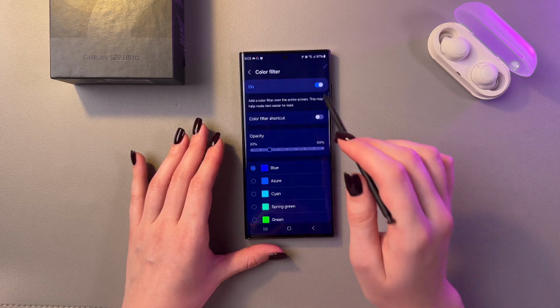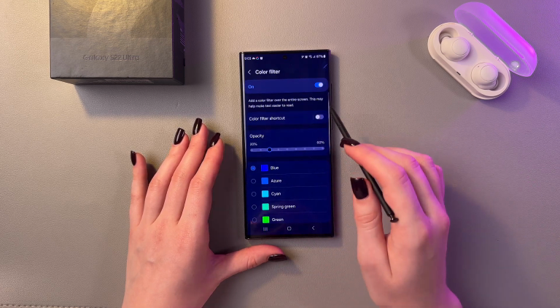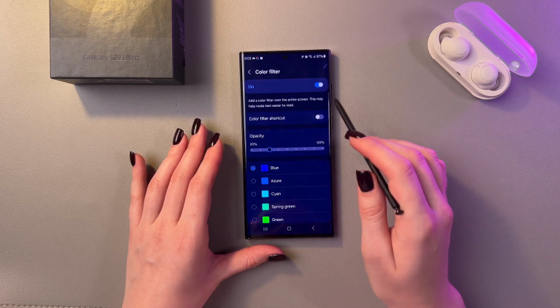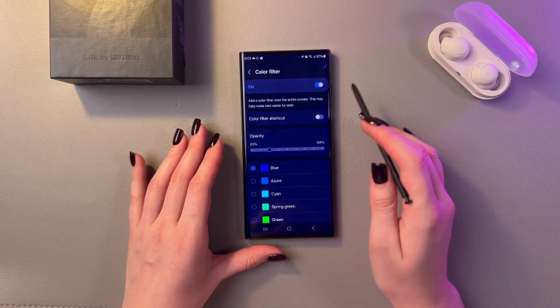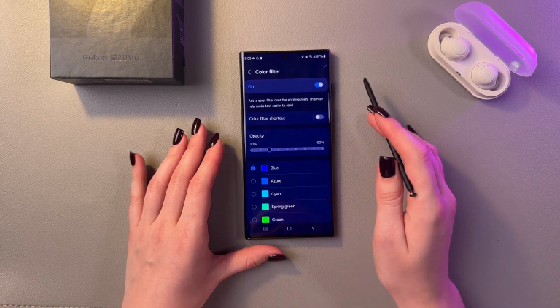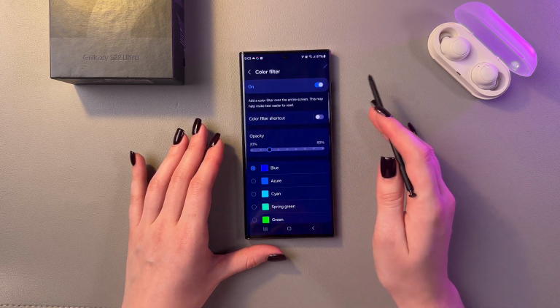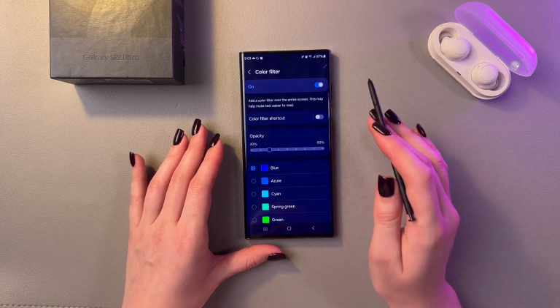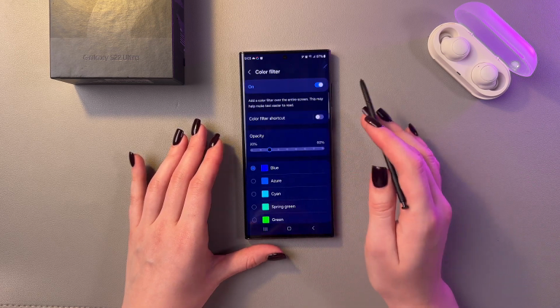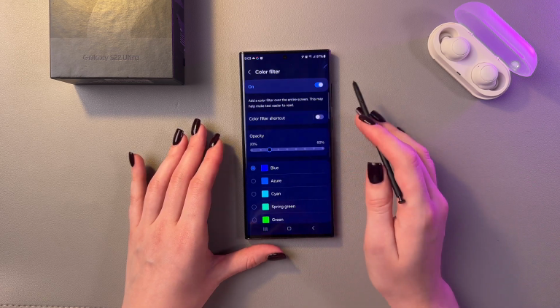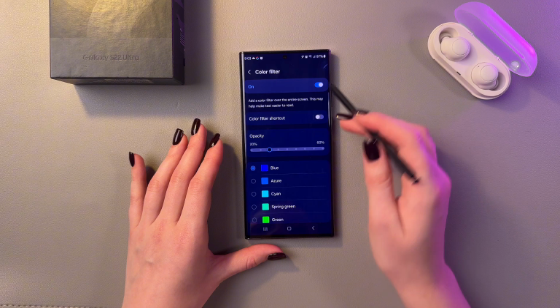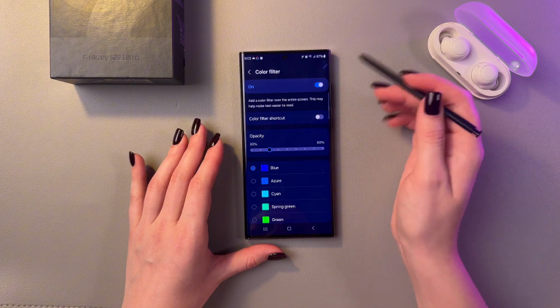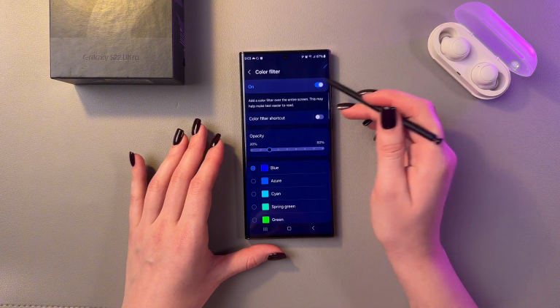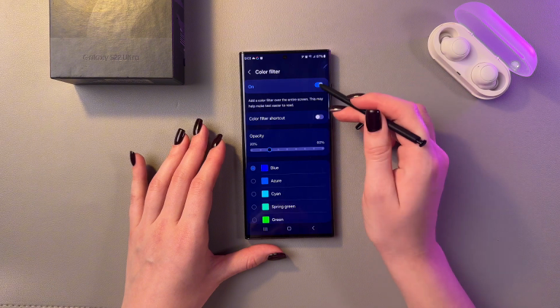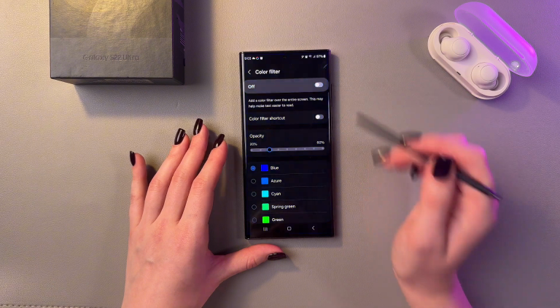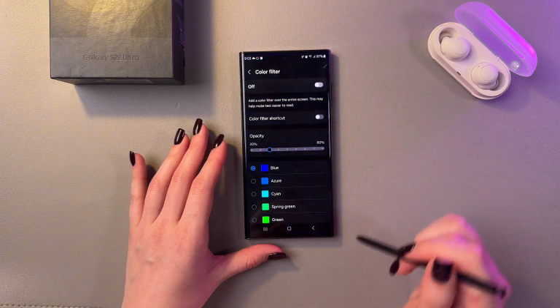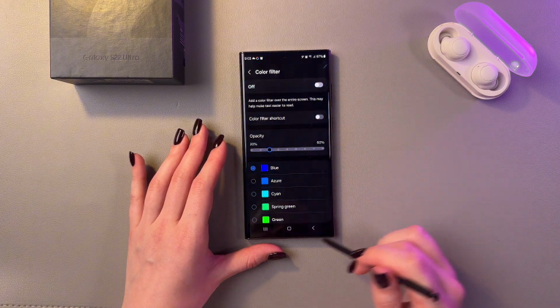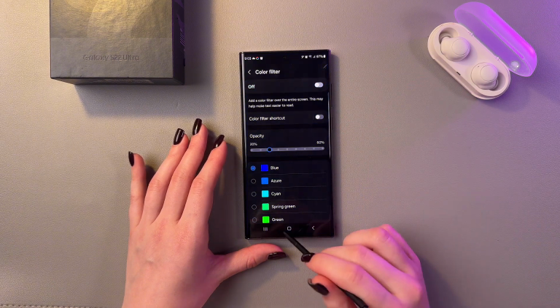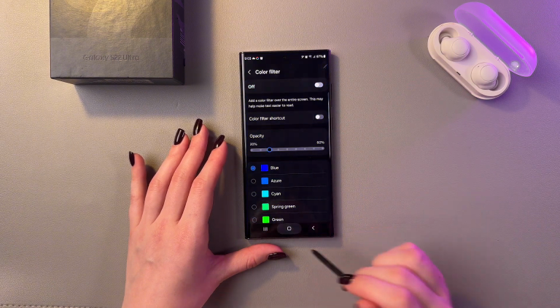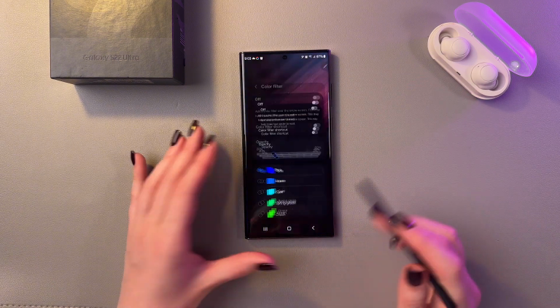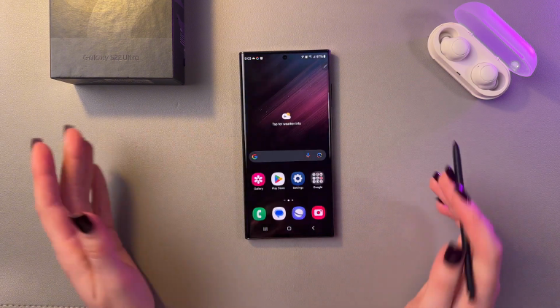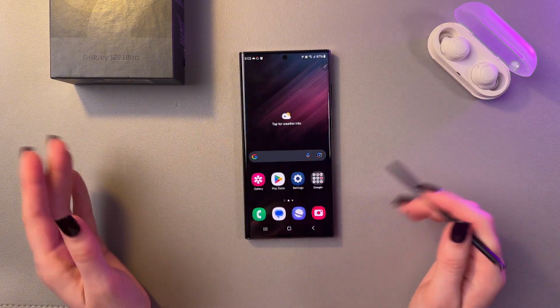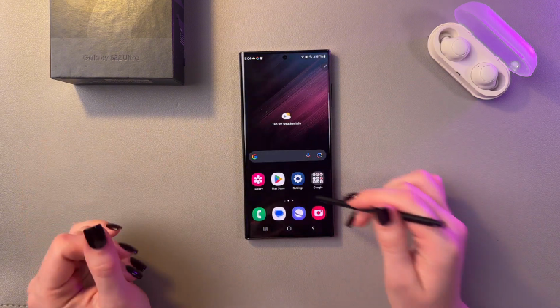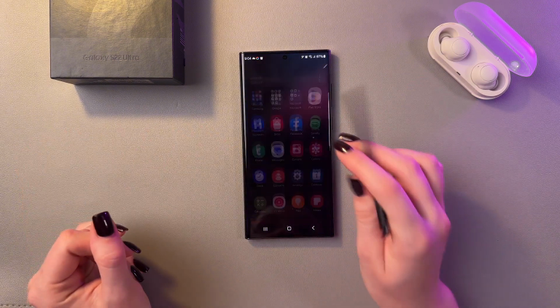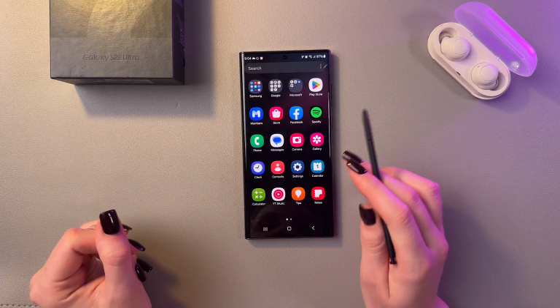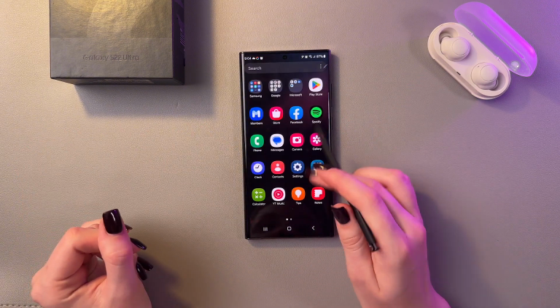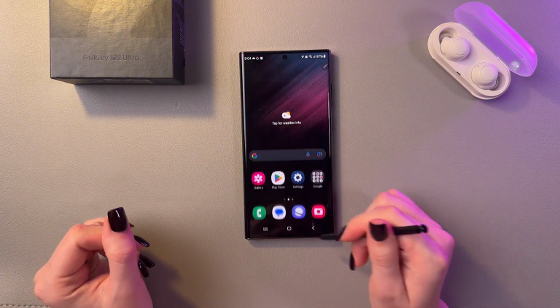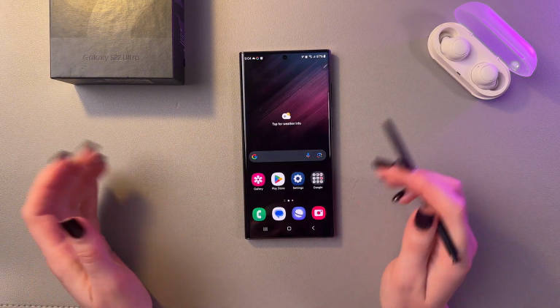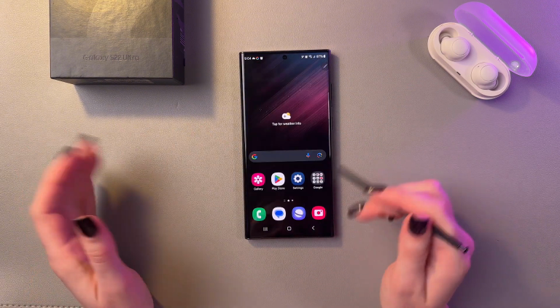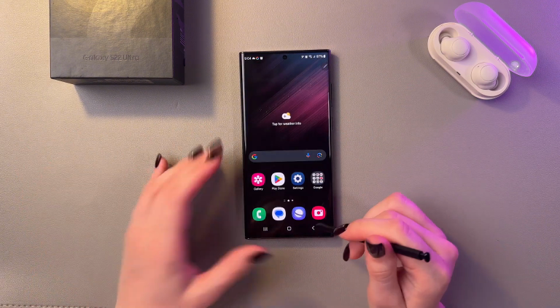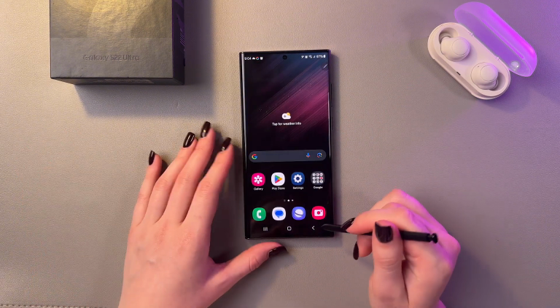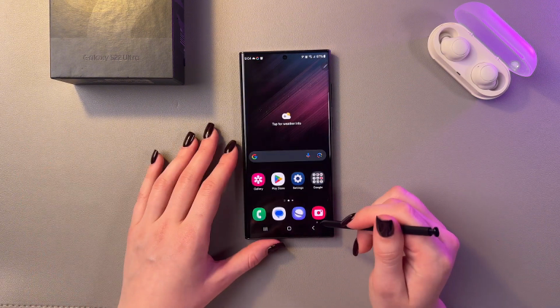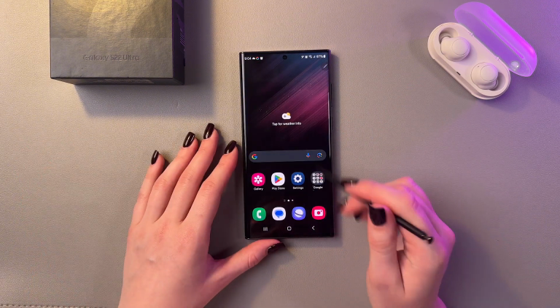The Color Filter just turned on itself, so let's turn it off, and now our screen gets back to normal.